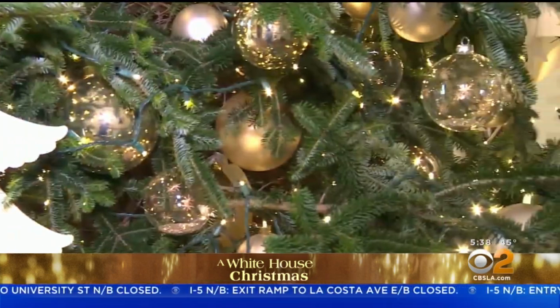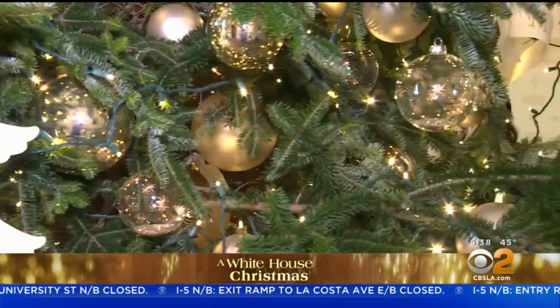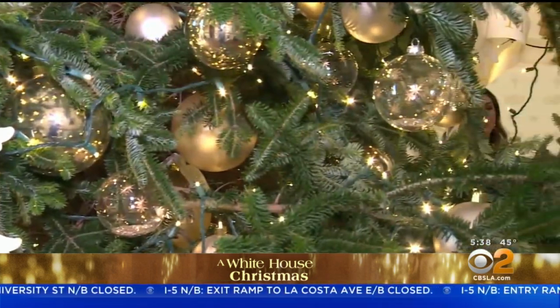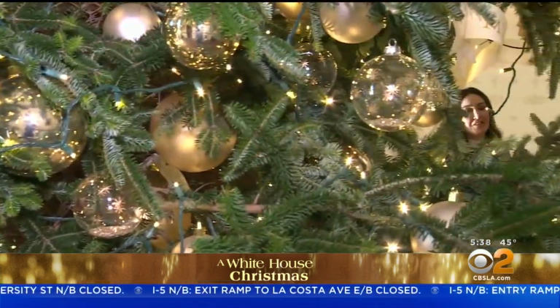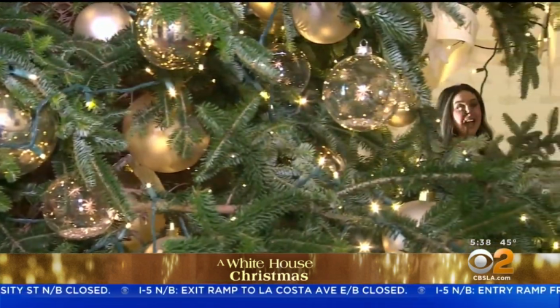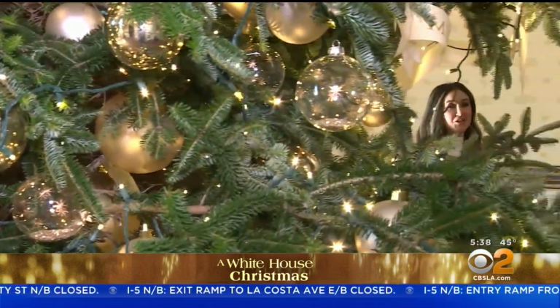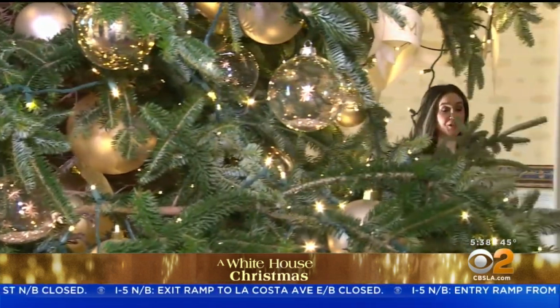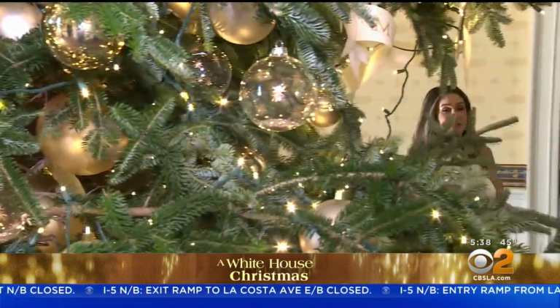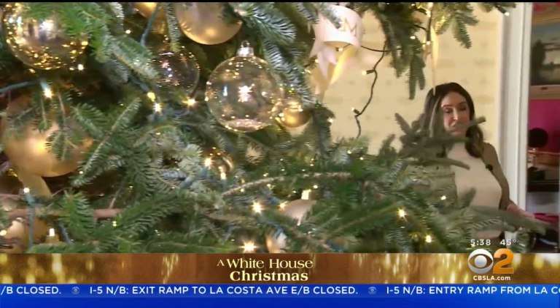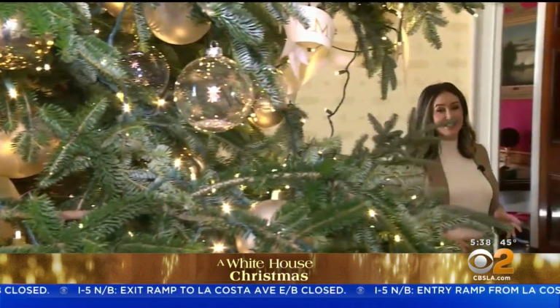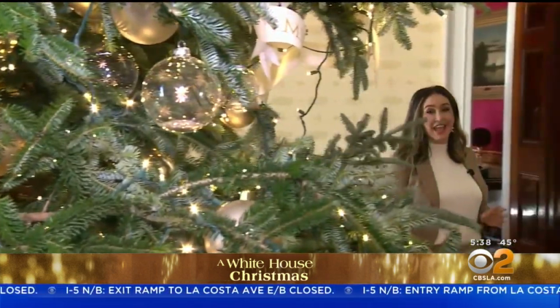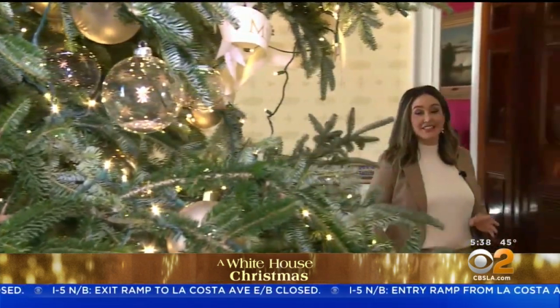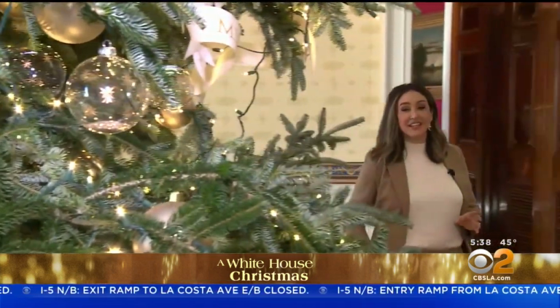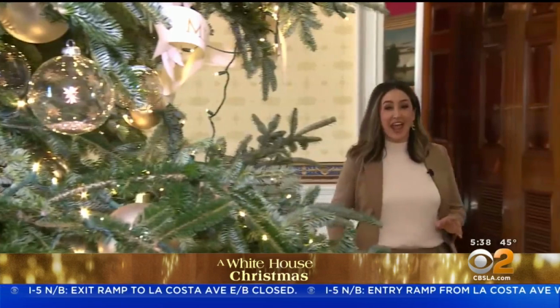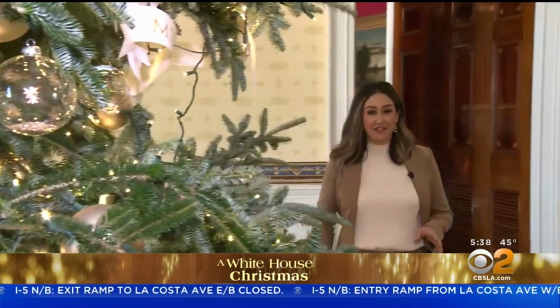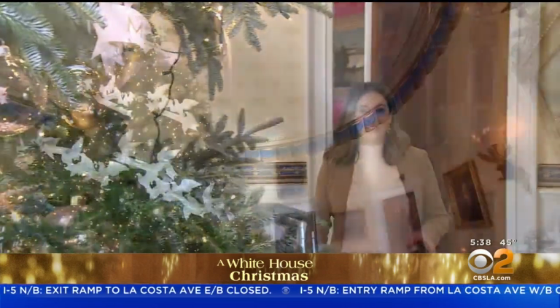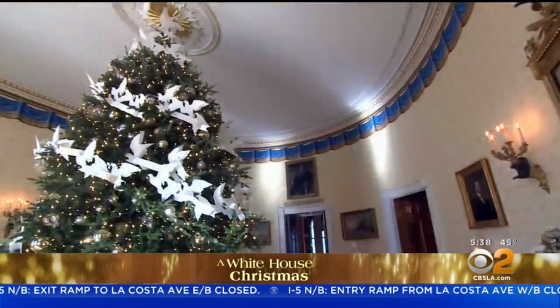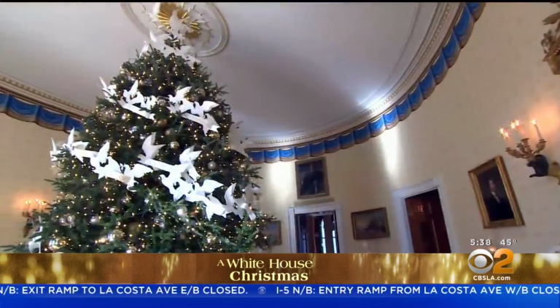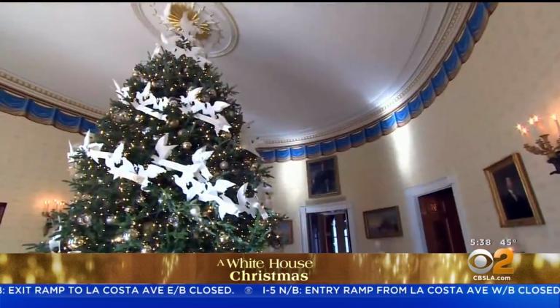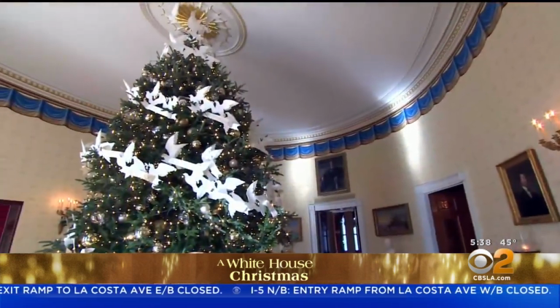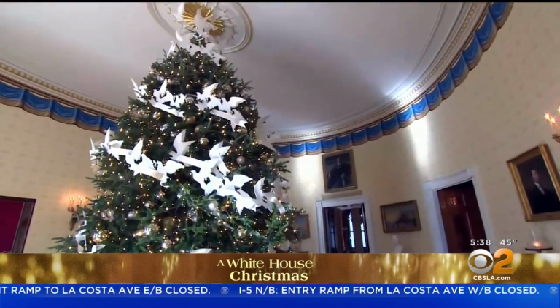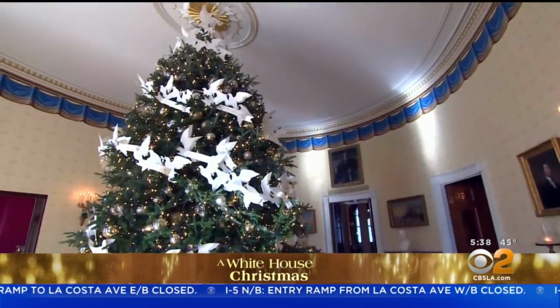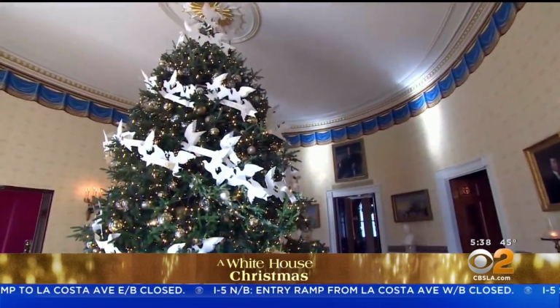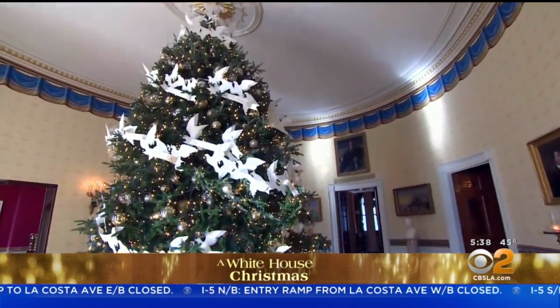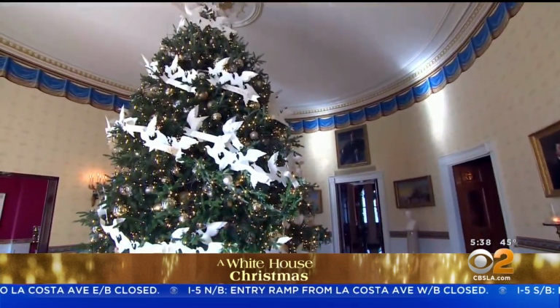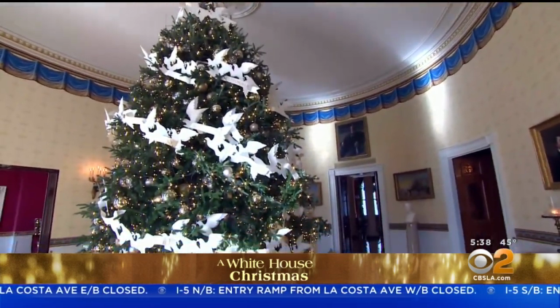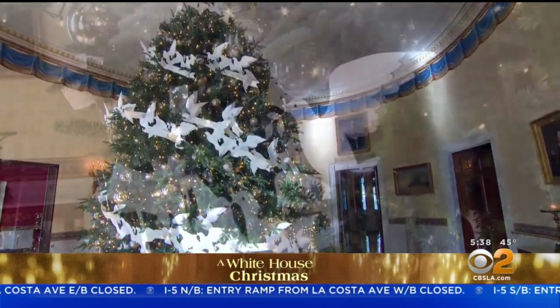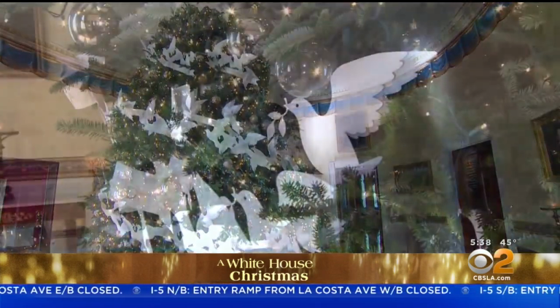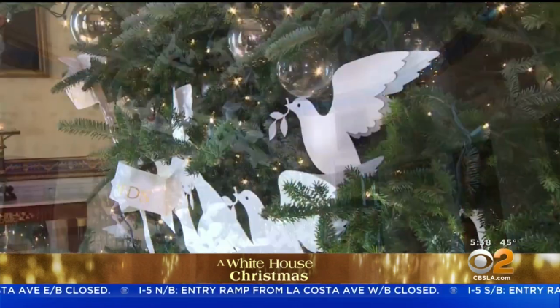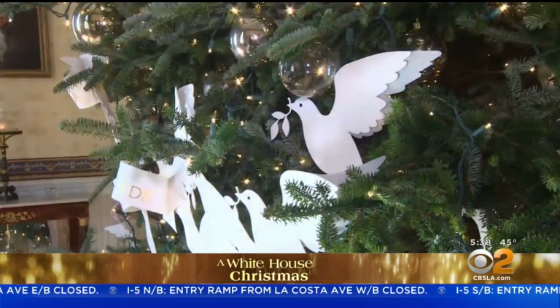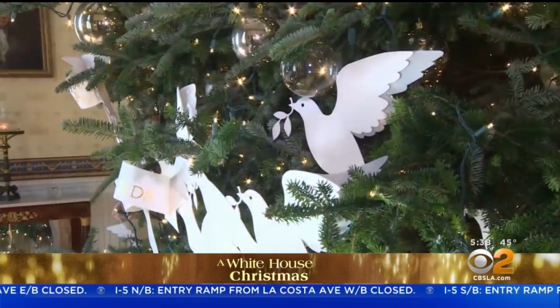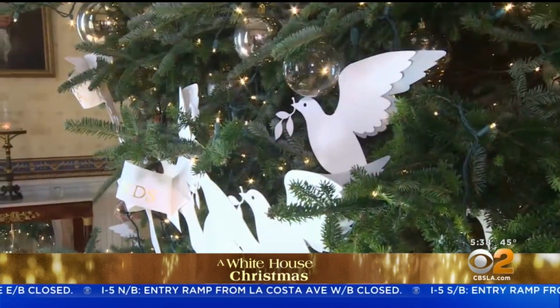You're looking at the national Christmas tree. It is 18 and a half feet tall, and this is in the Blue Room where the theme is peace and unity.